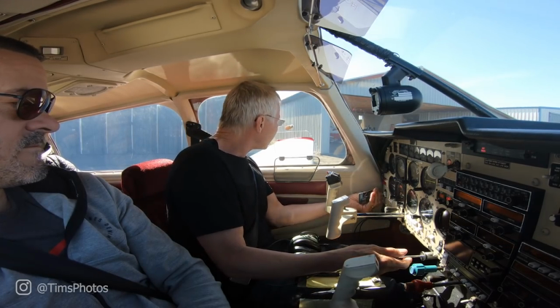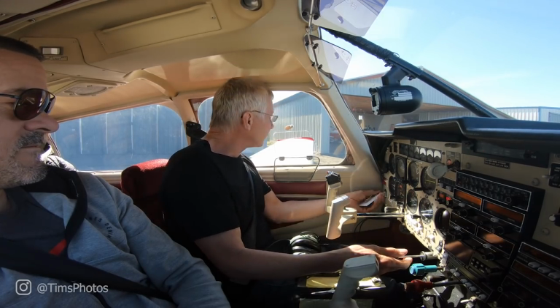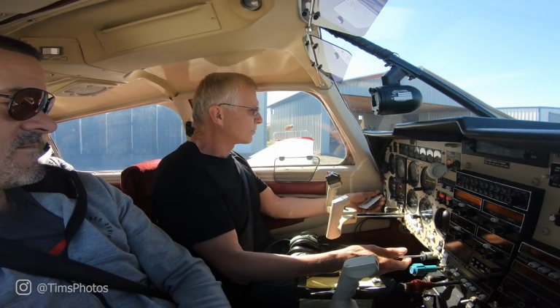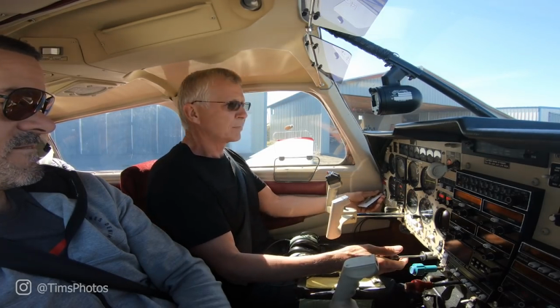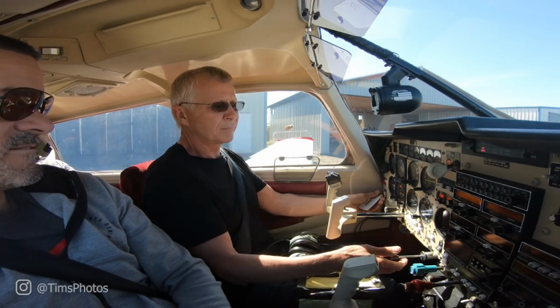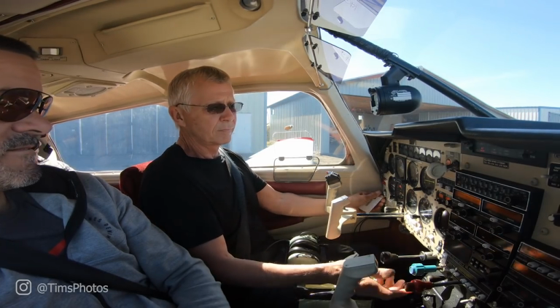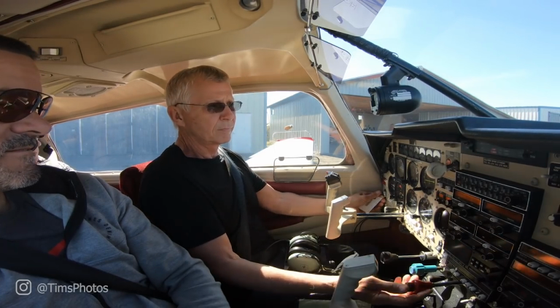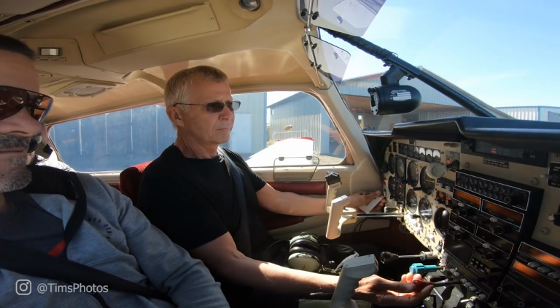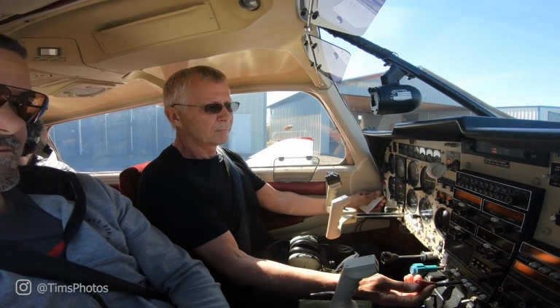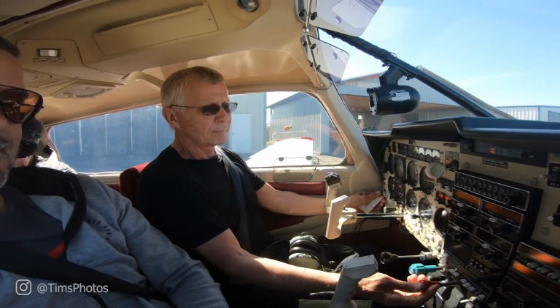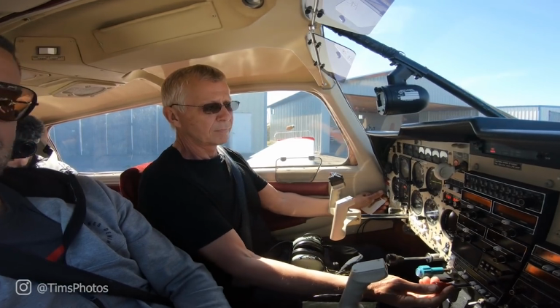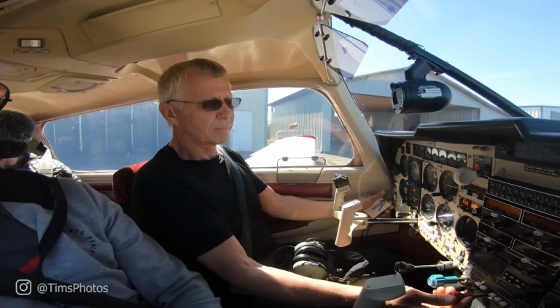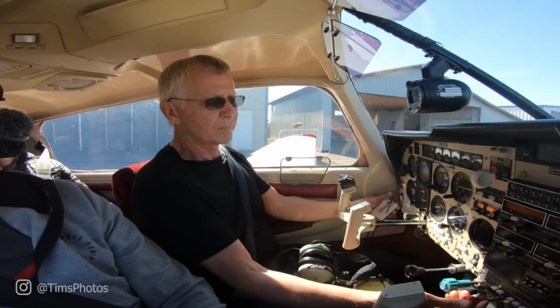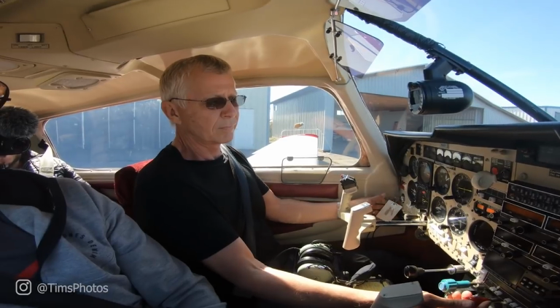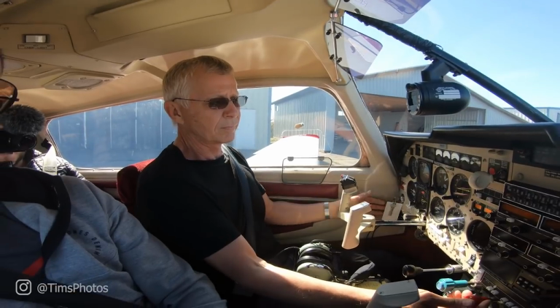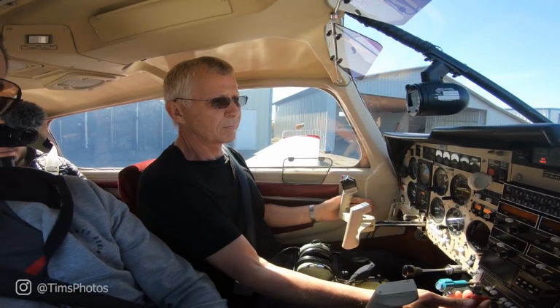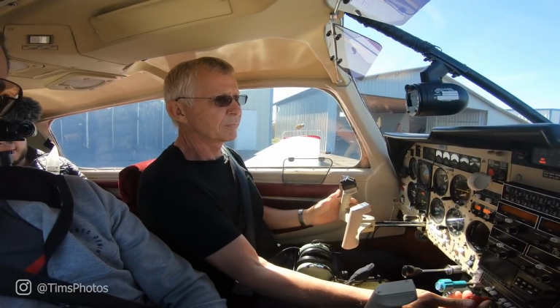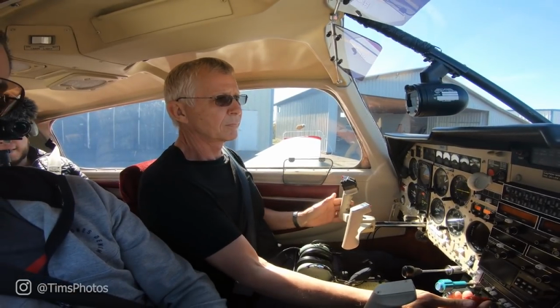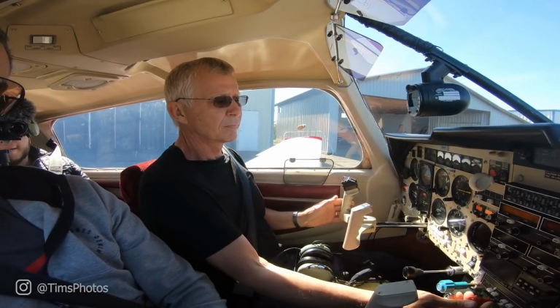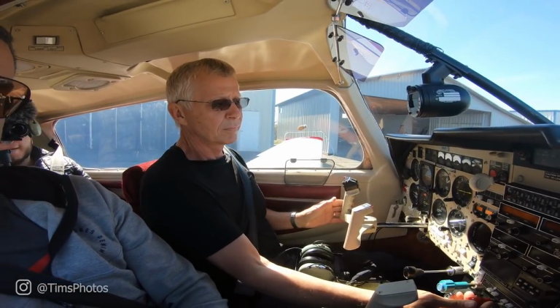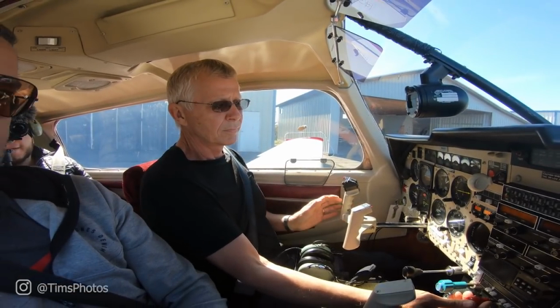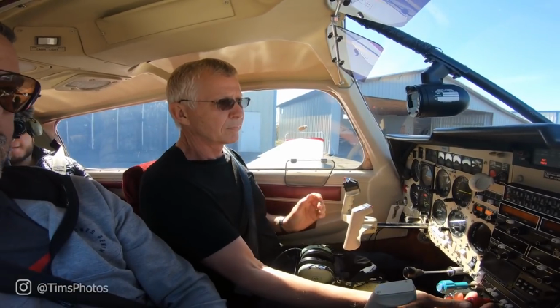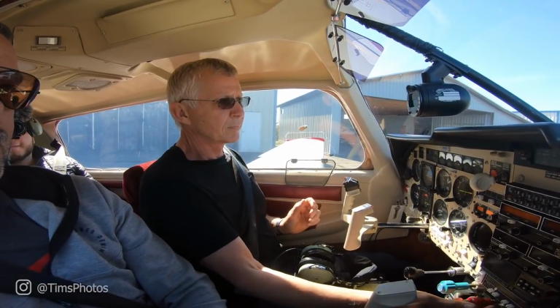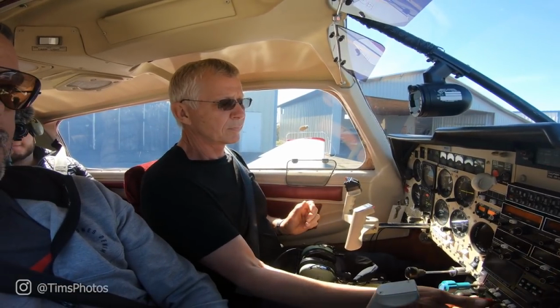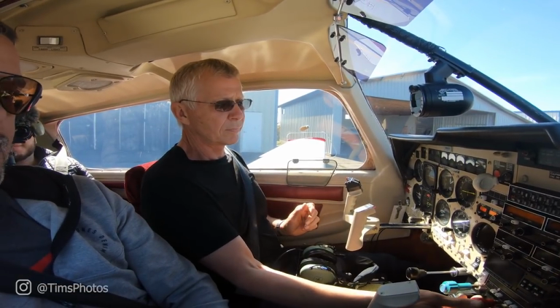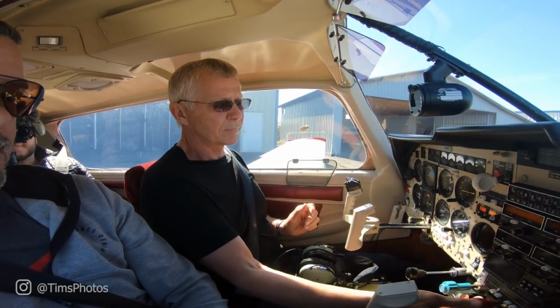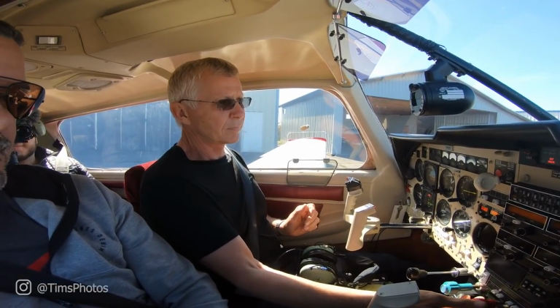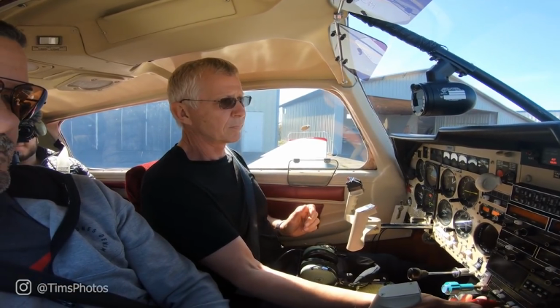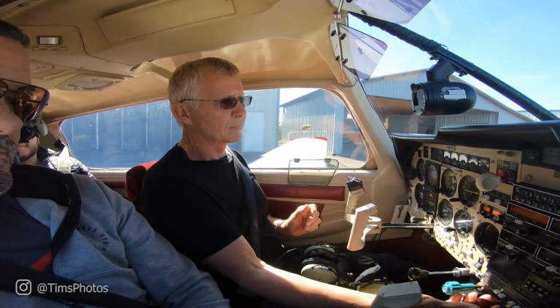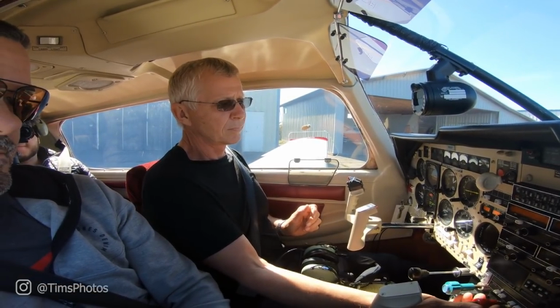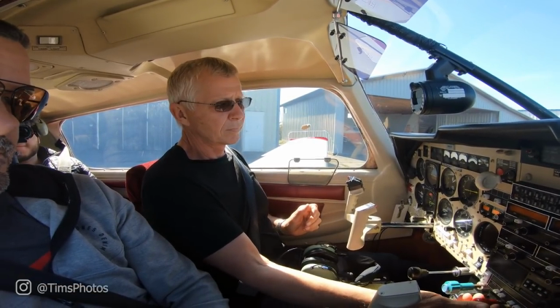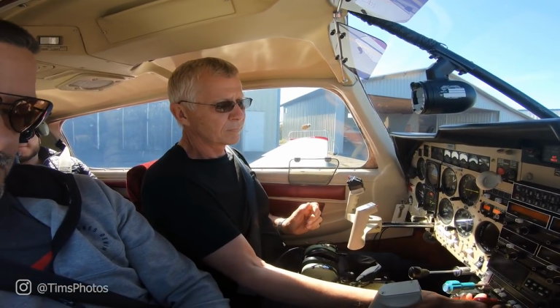Our pilot is my very good friend Pete — he's the owner of this plane and has been a pilot for over 20 years.